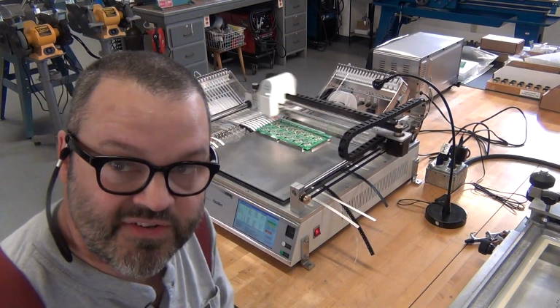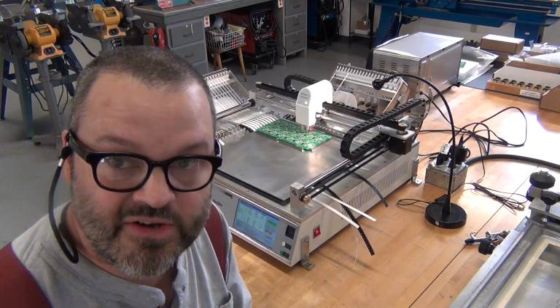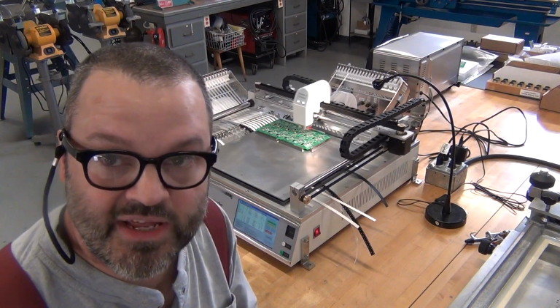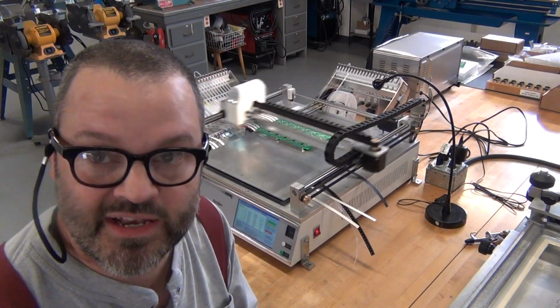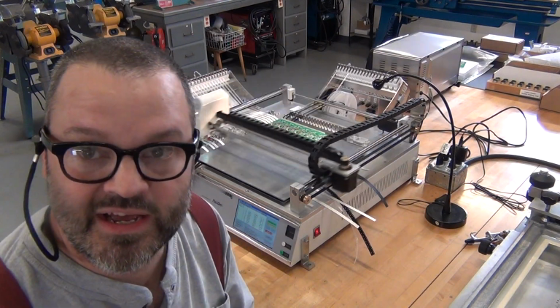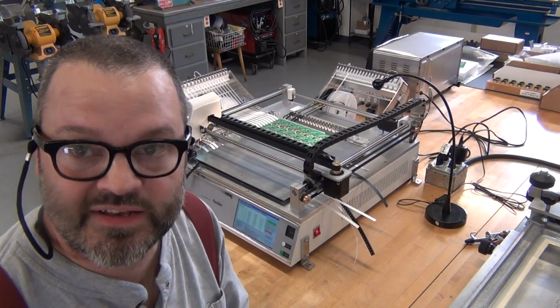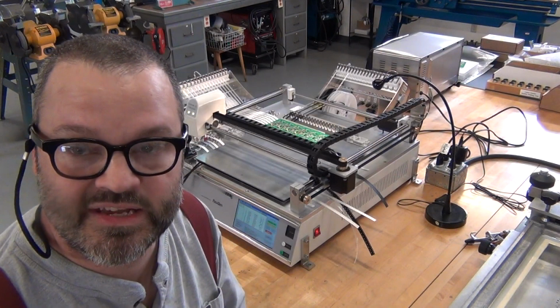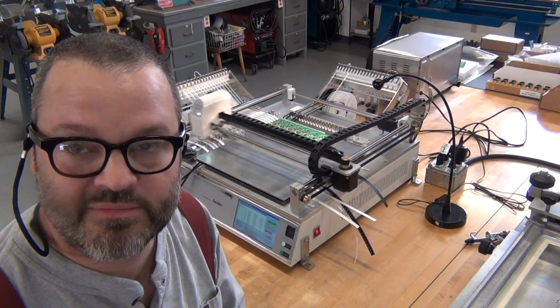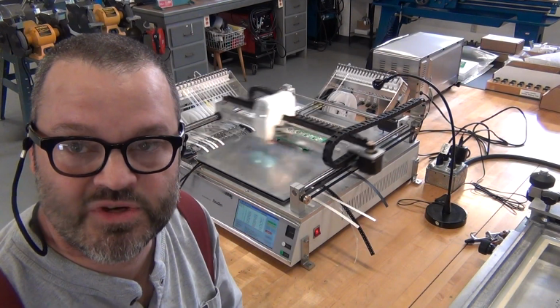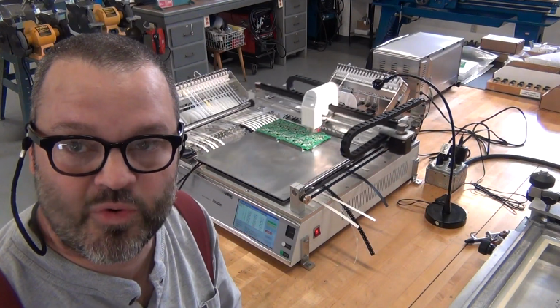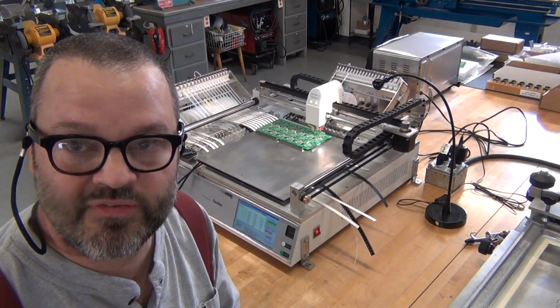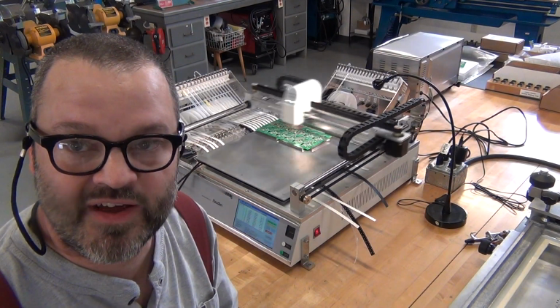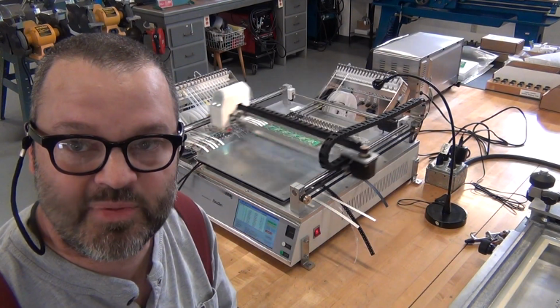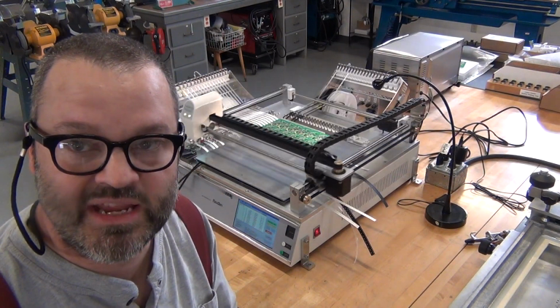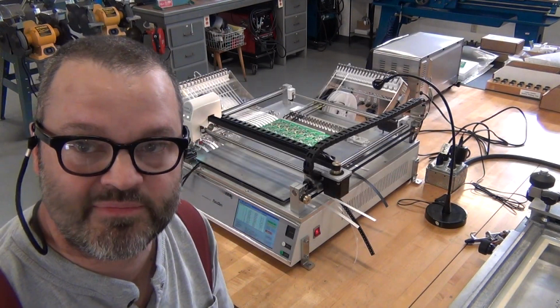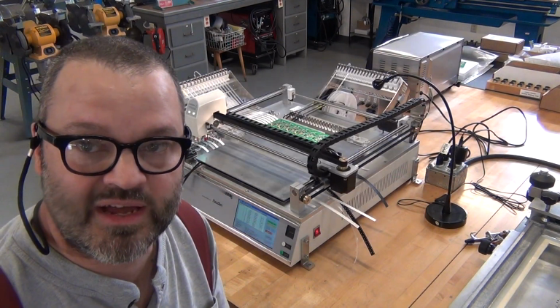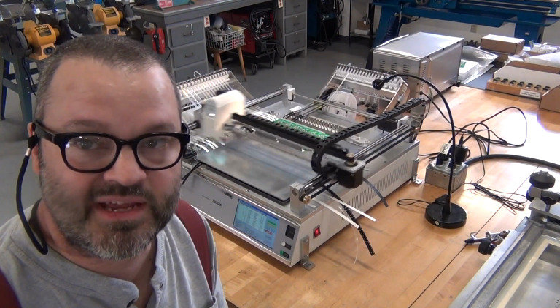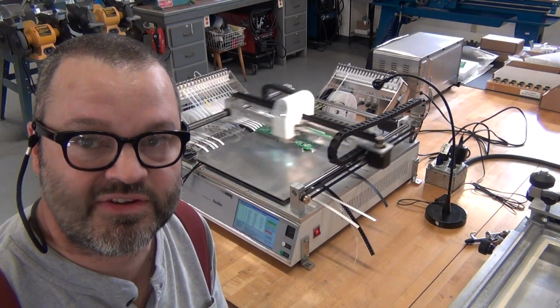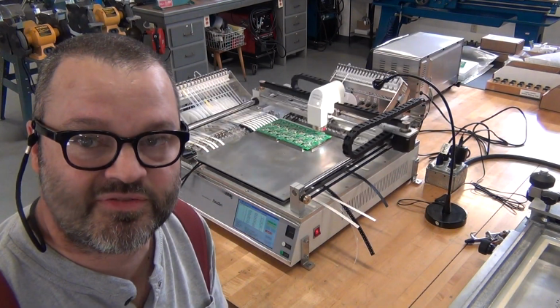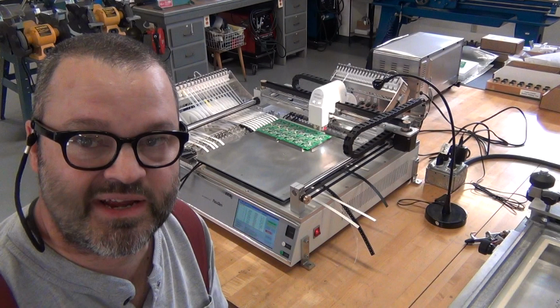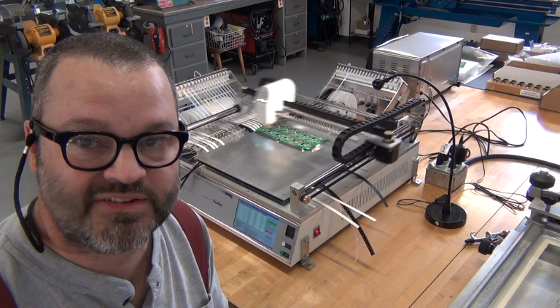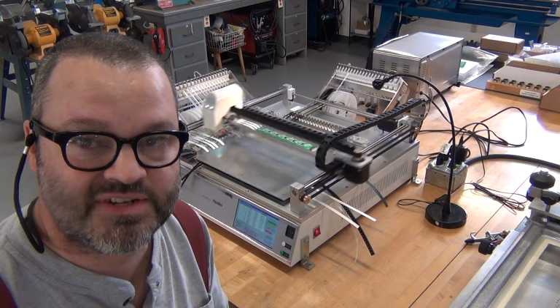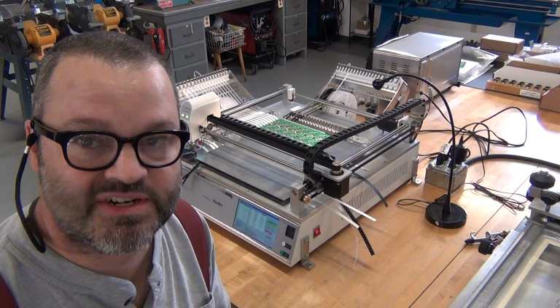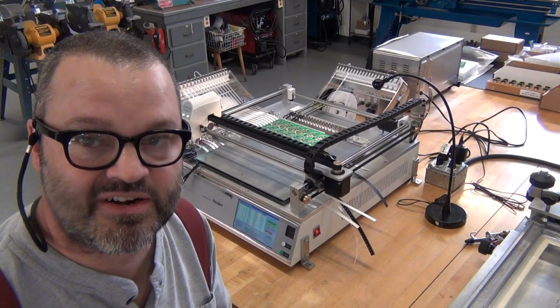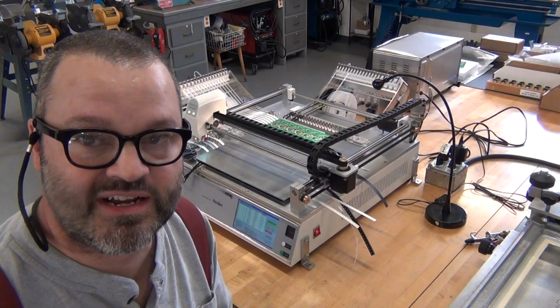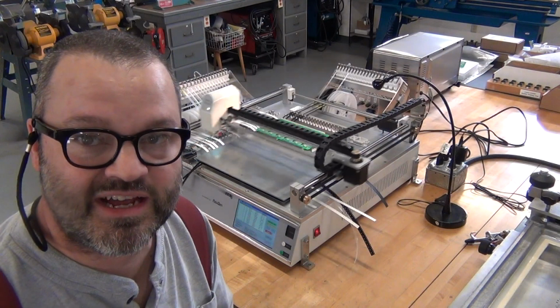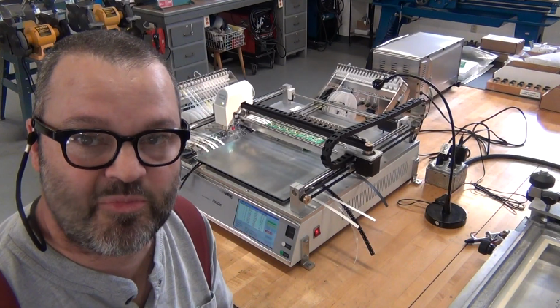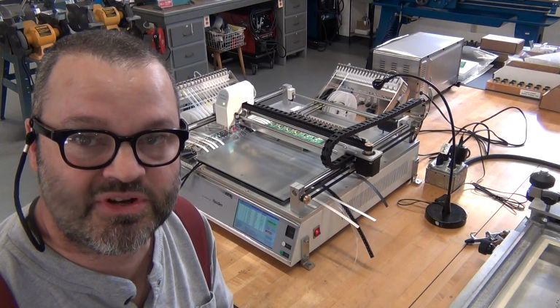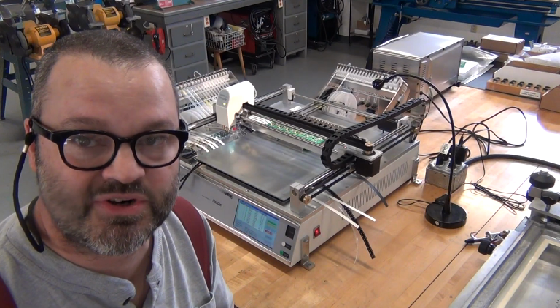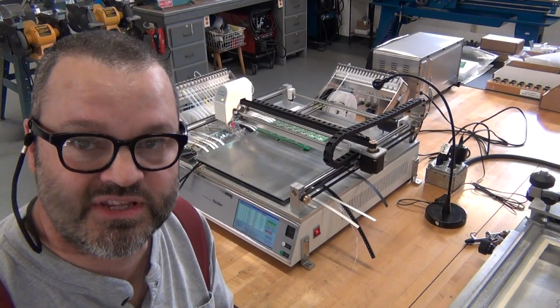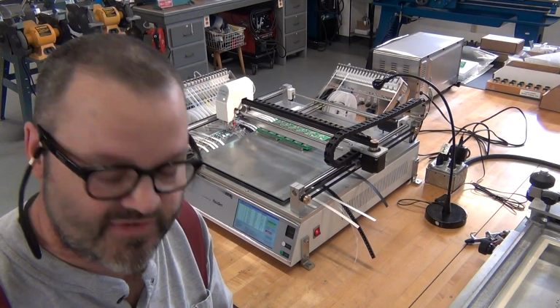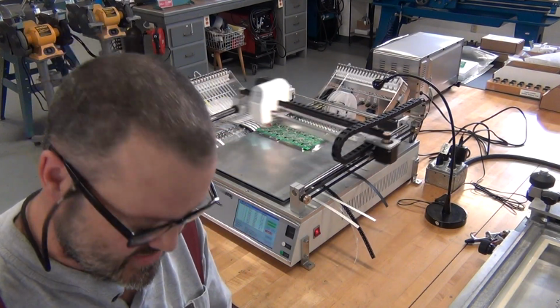That's the Neoden TM245P. I'm Tom Matthews from Matthews Engineering — I hope you enjoy this video.